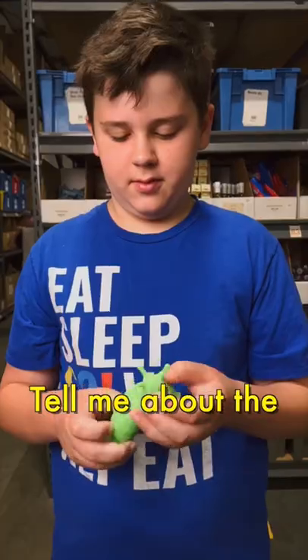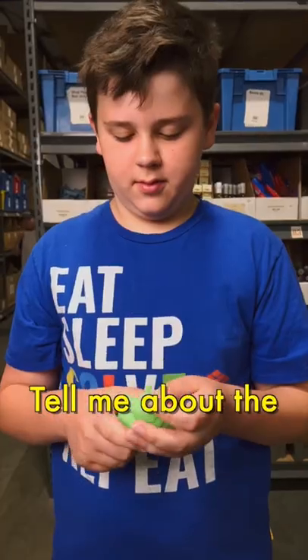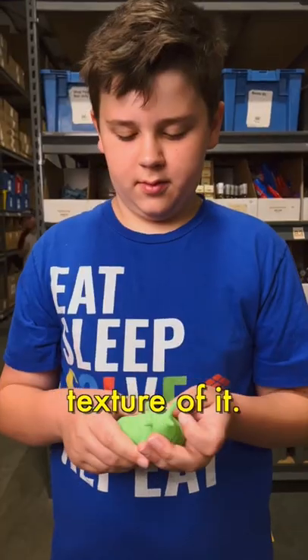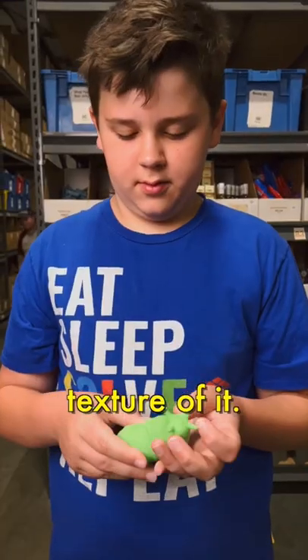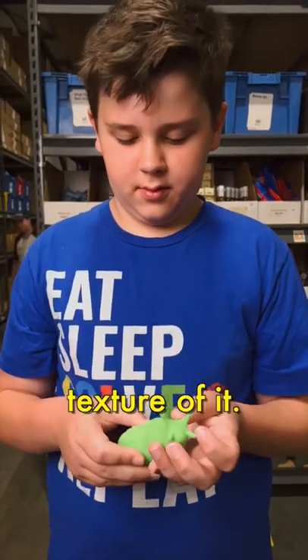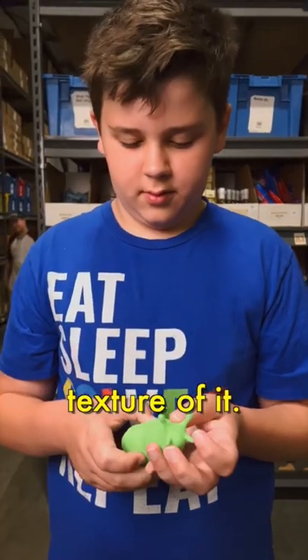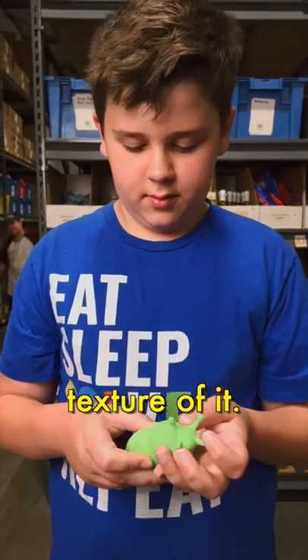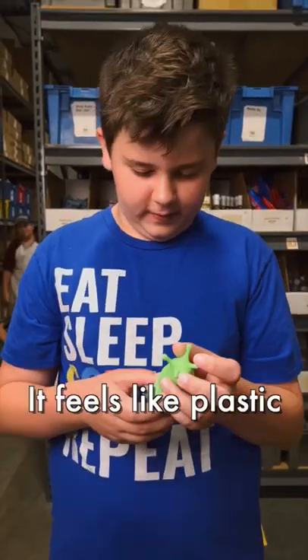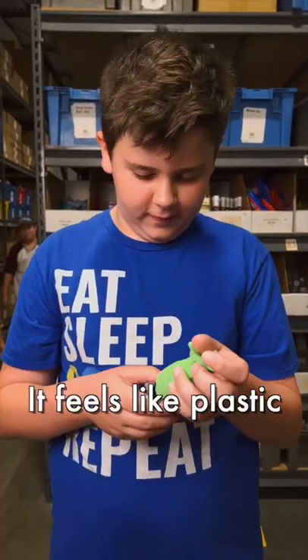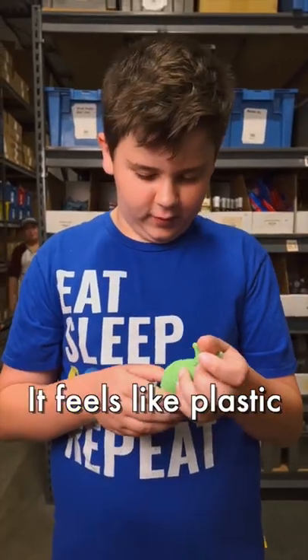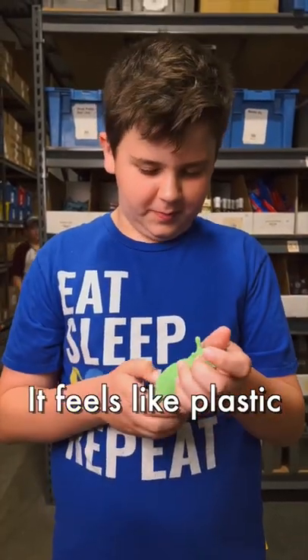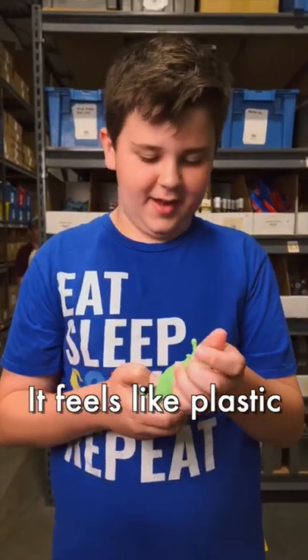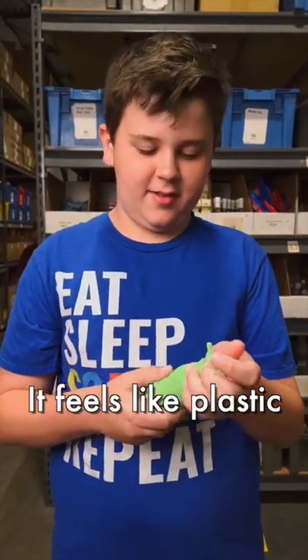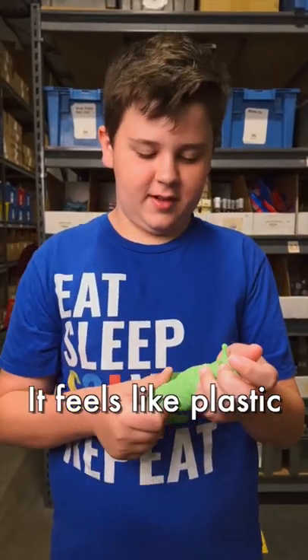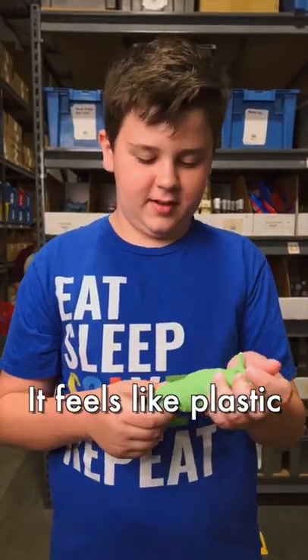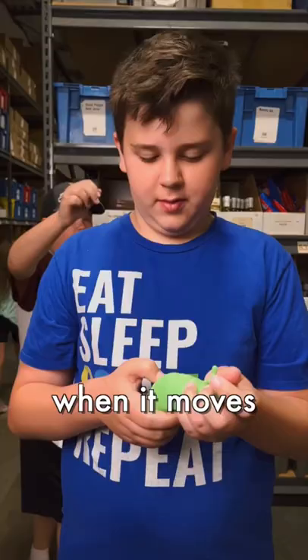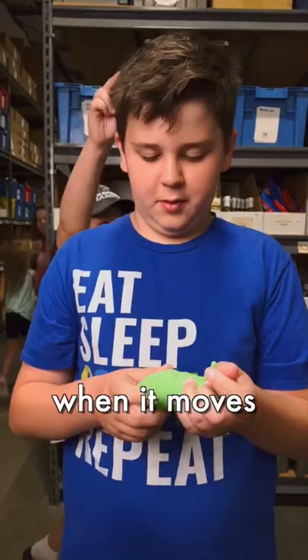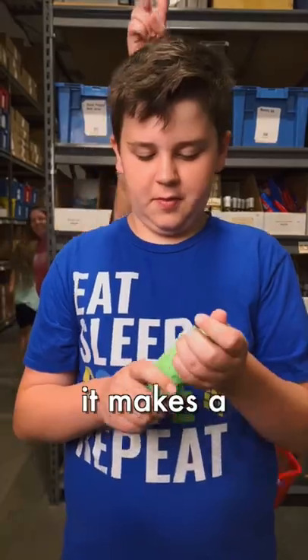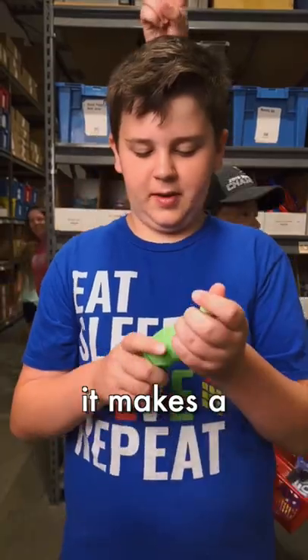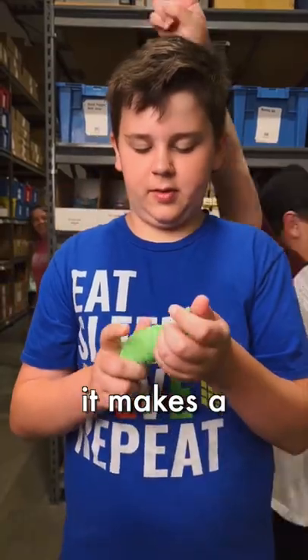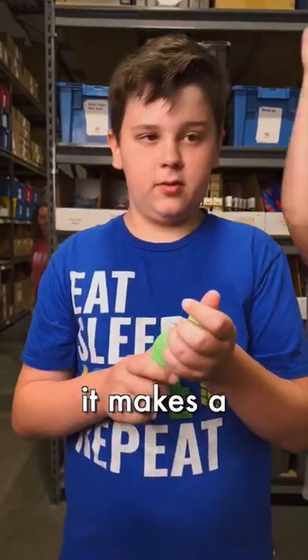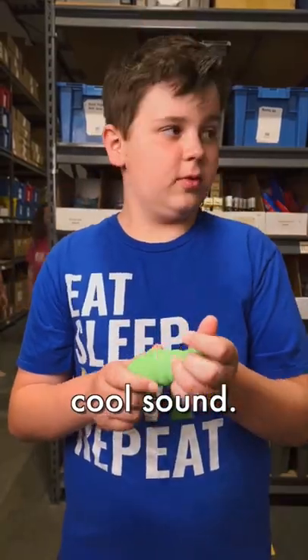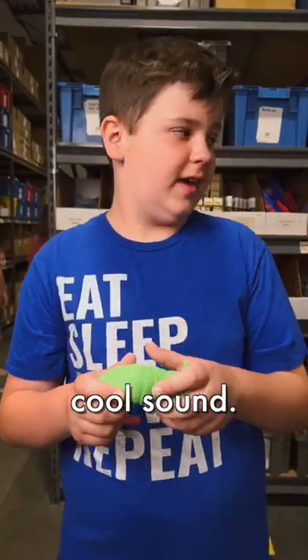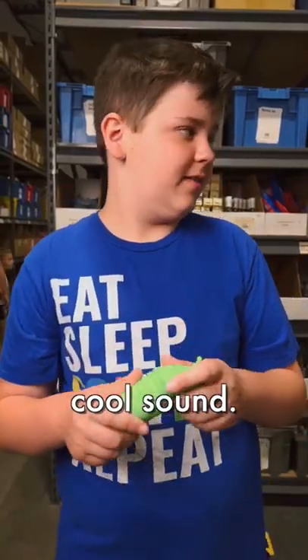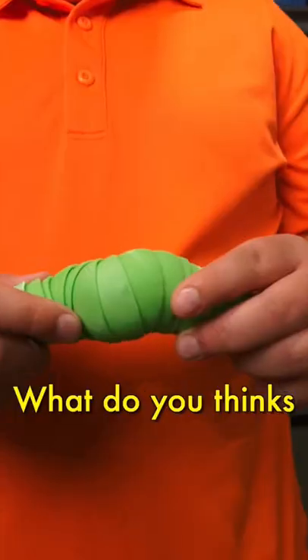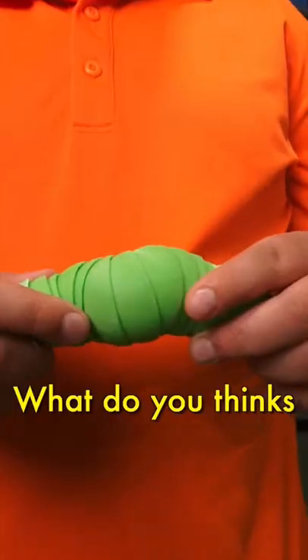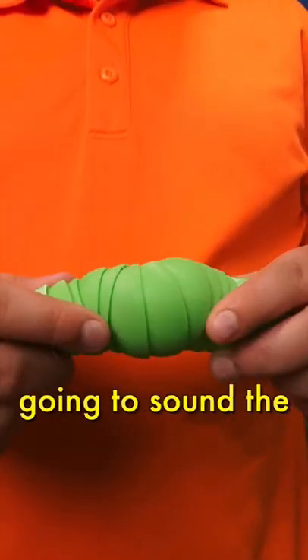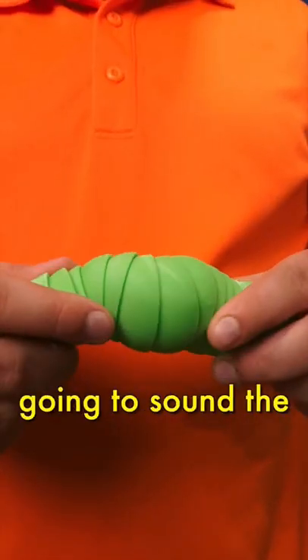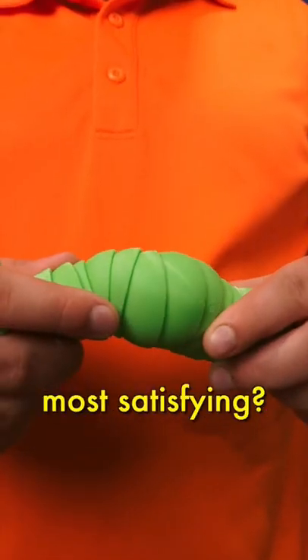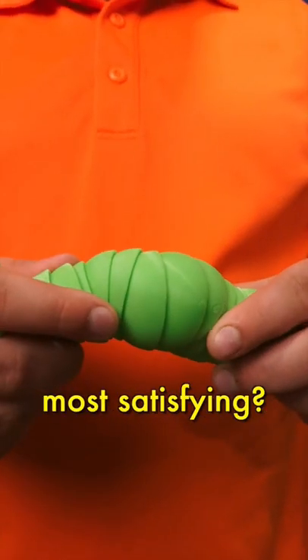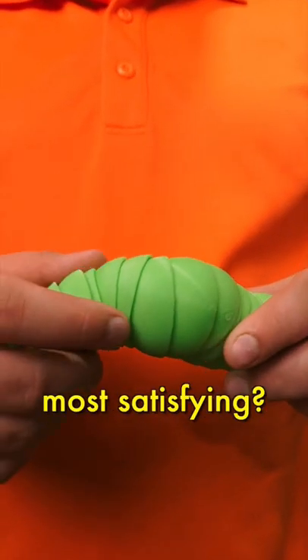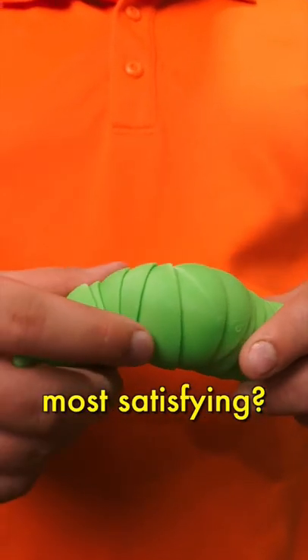Tell me about the texture of it. It feels like plastic and it moves to make a cool sound. What do you think is going to sound the most satisfying?